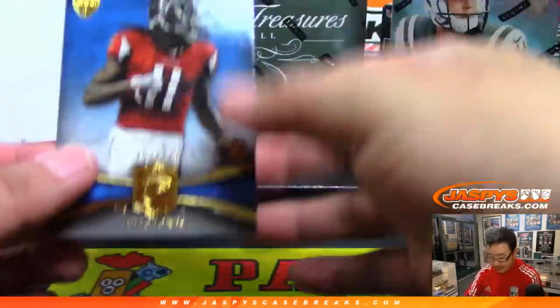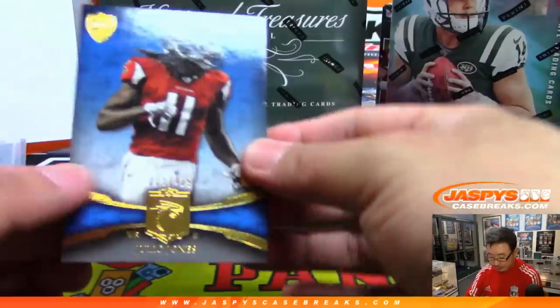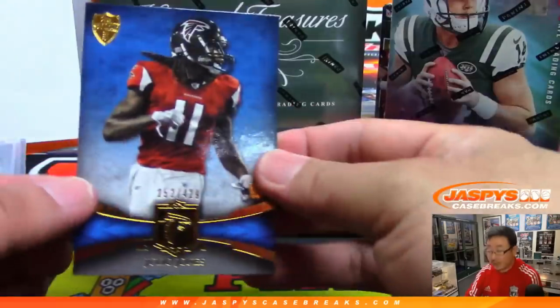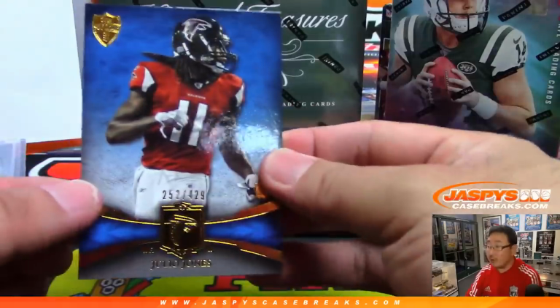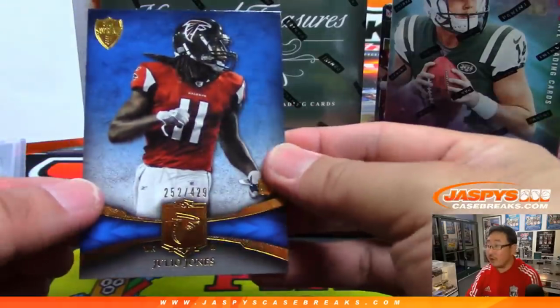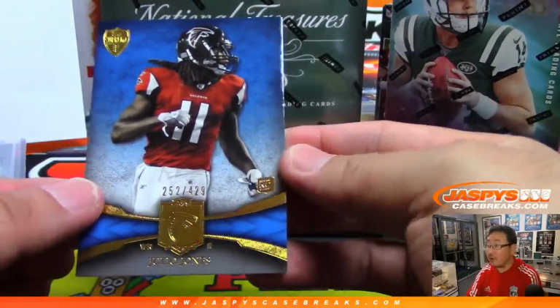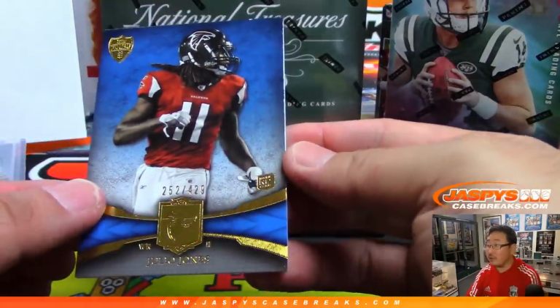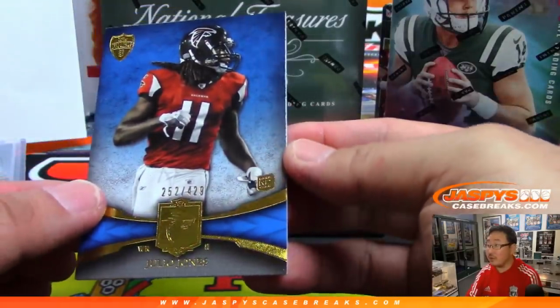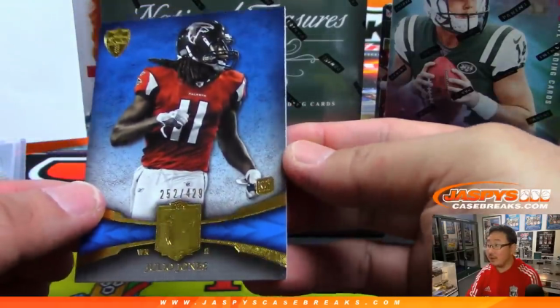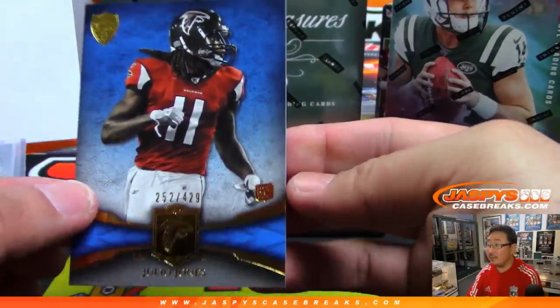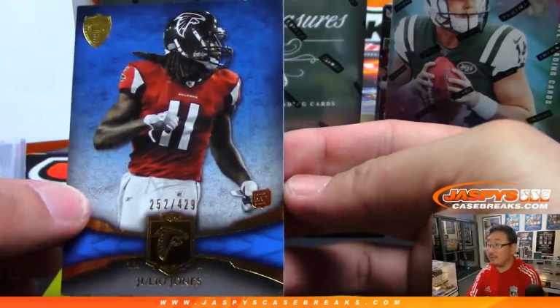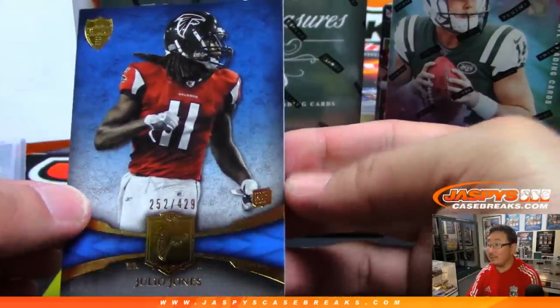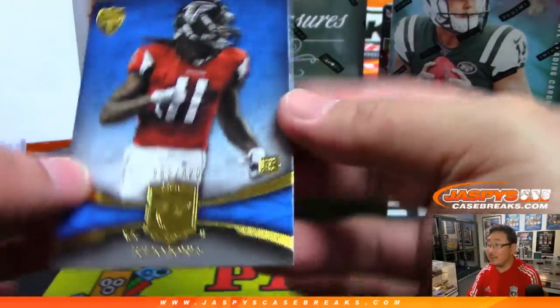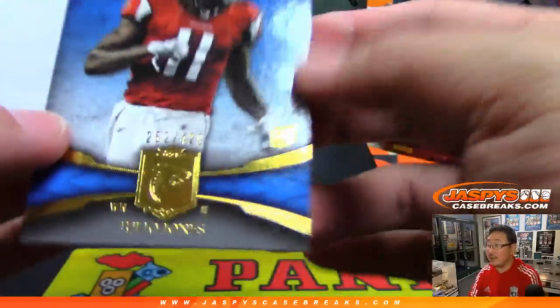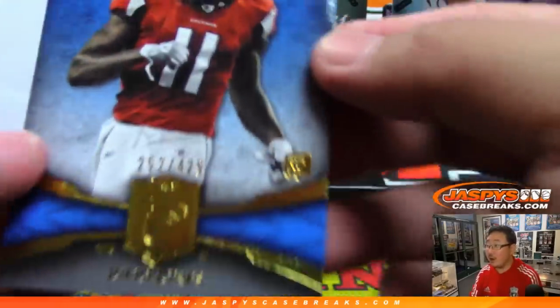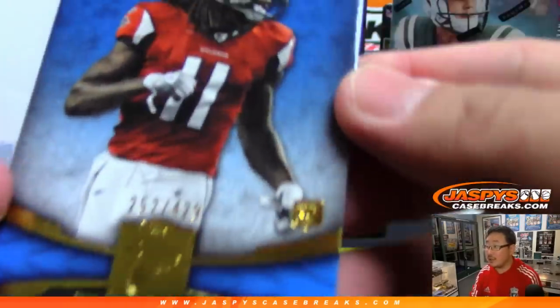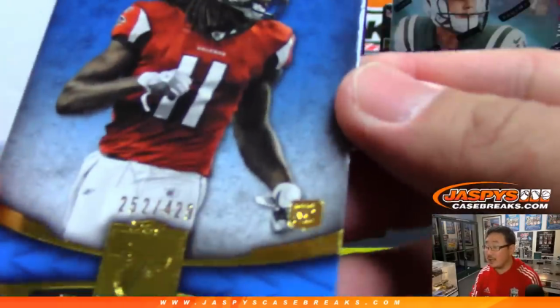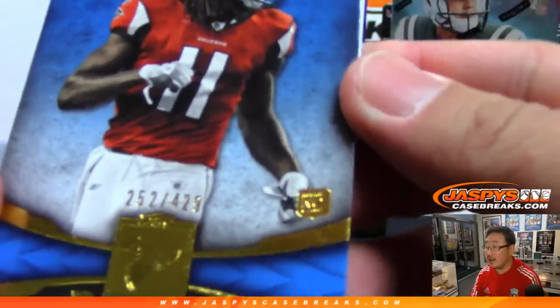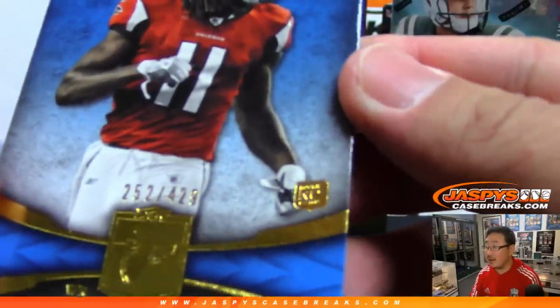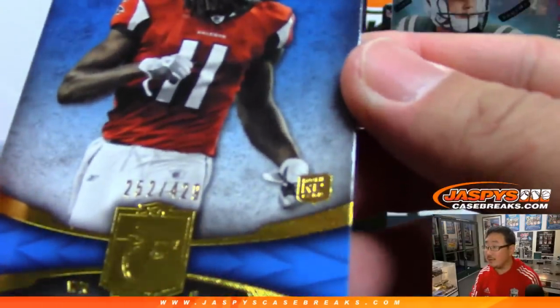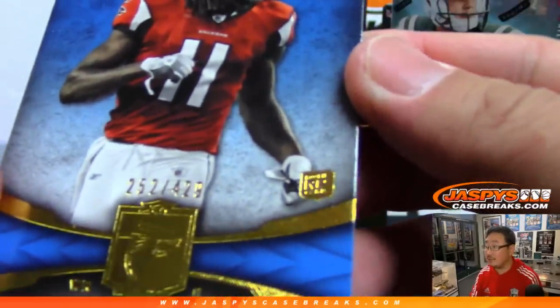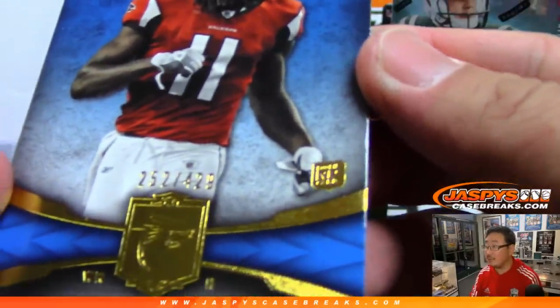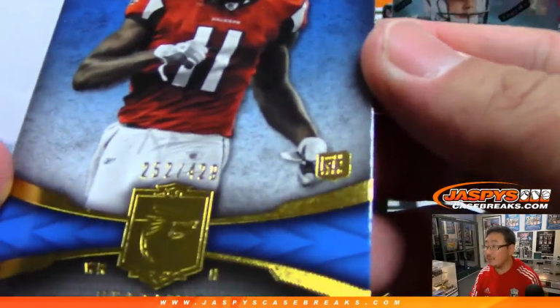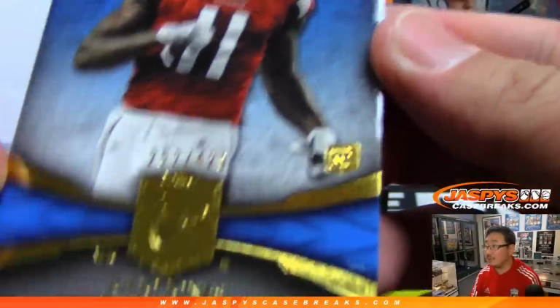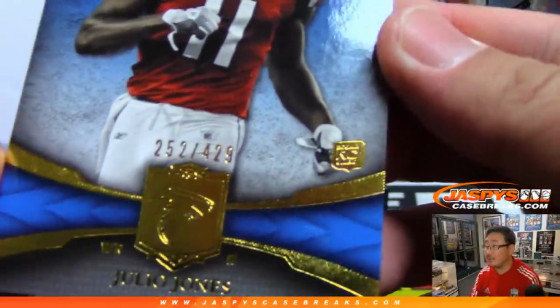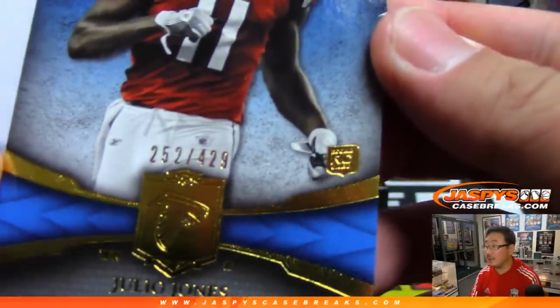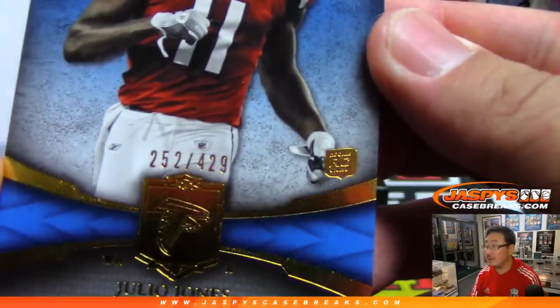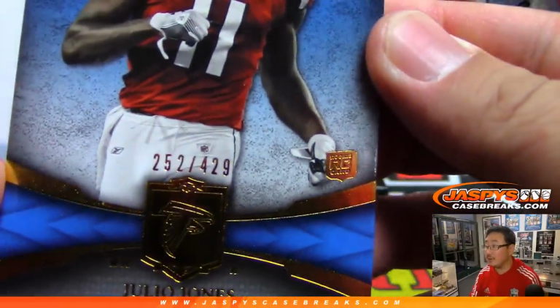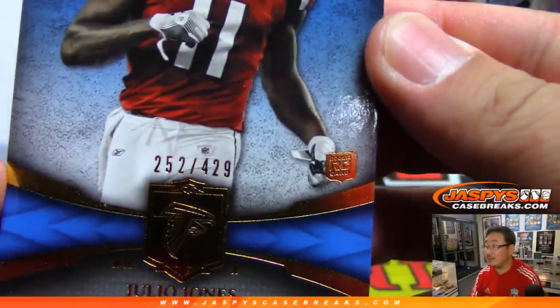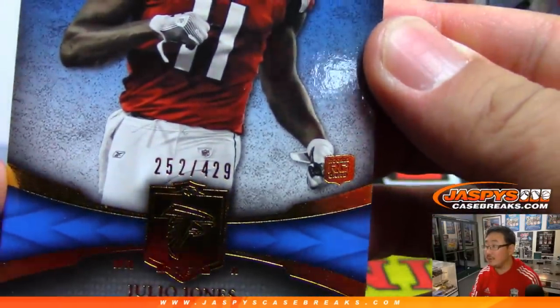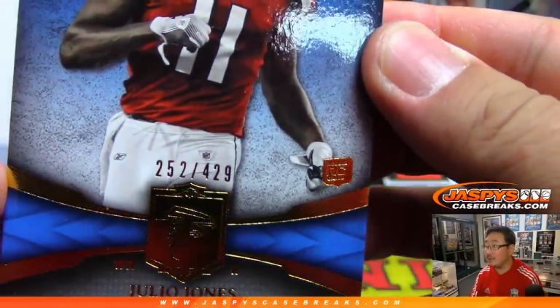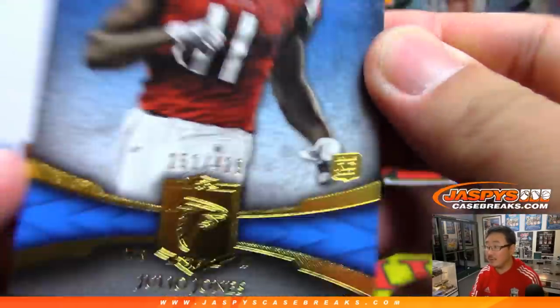And that's rookie Julio Jones as well. See the RC right here. And then the top of the order, vinyl strong.